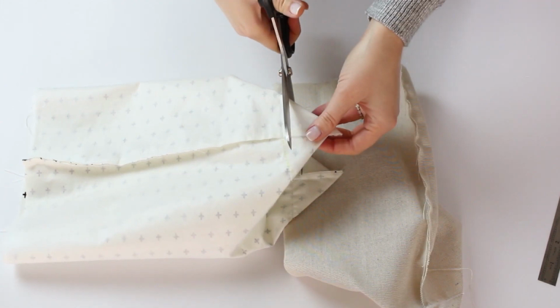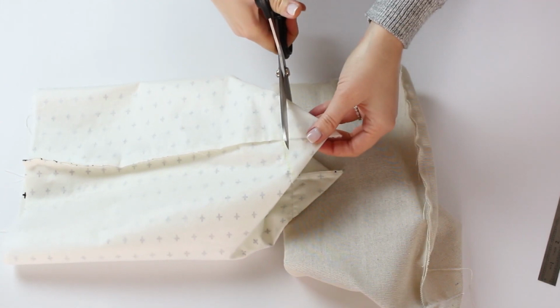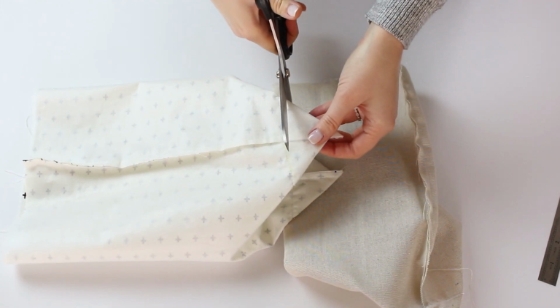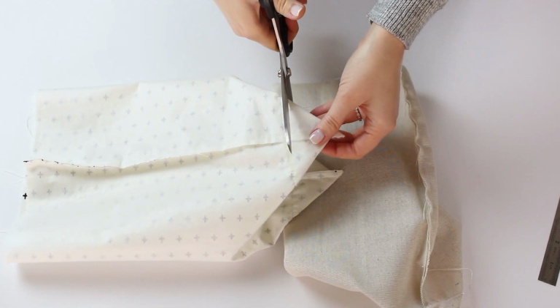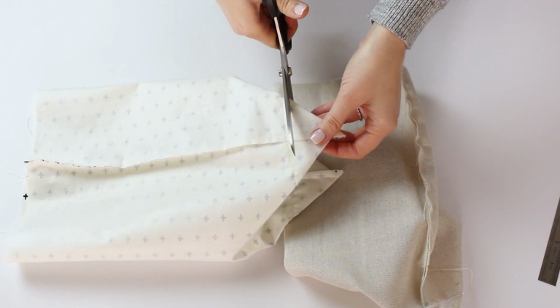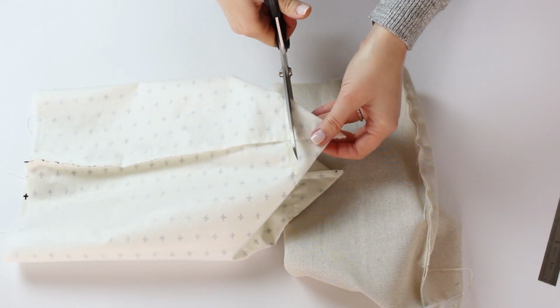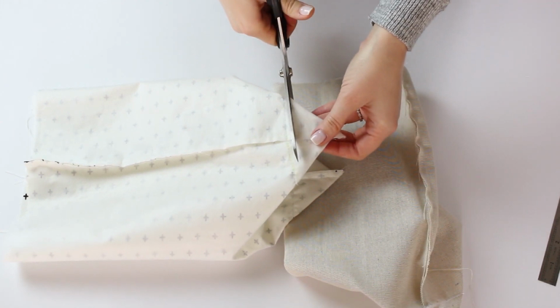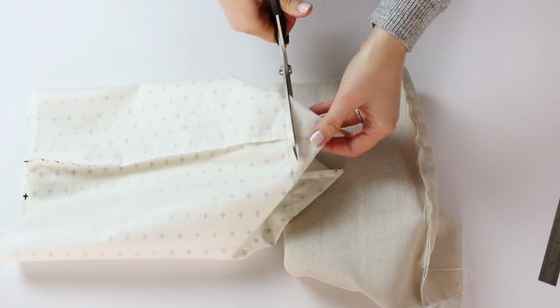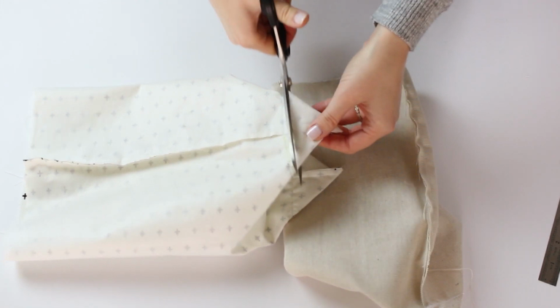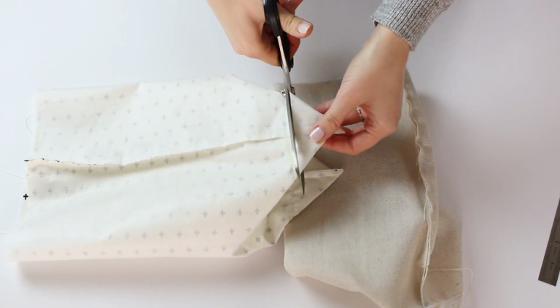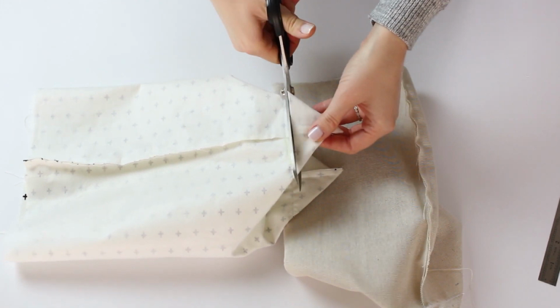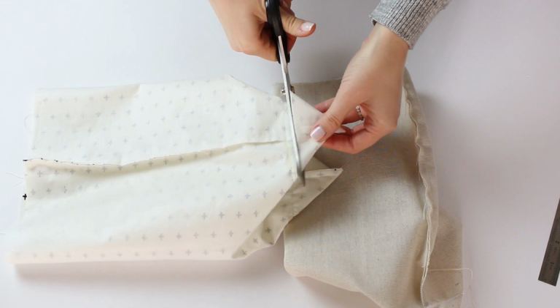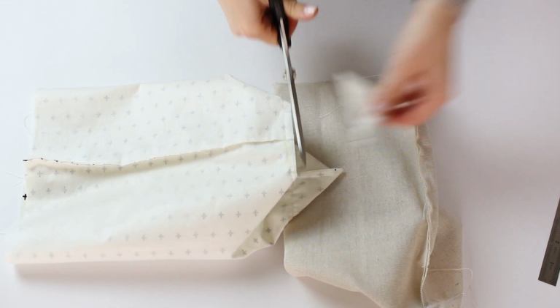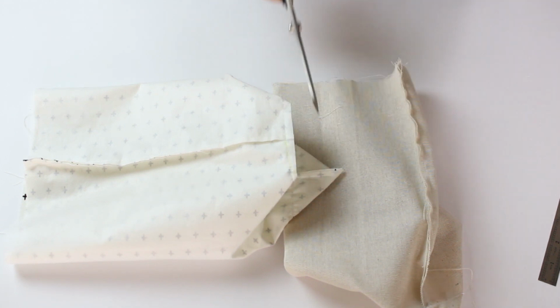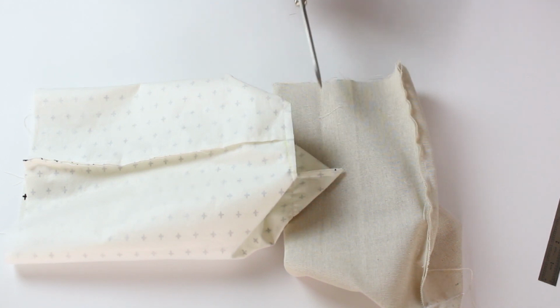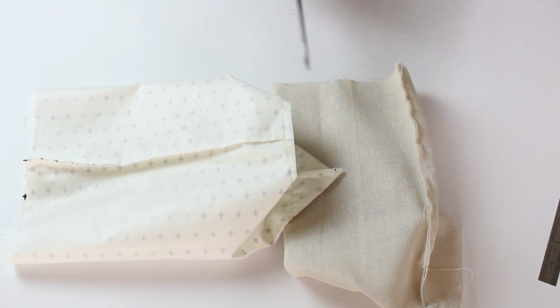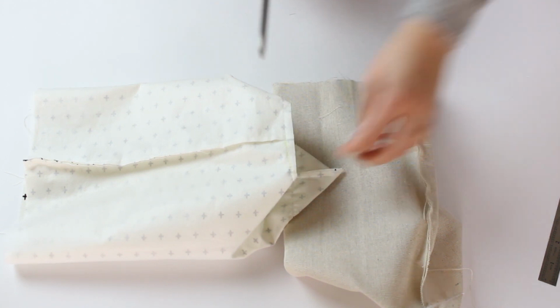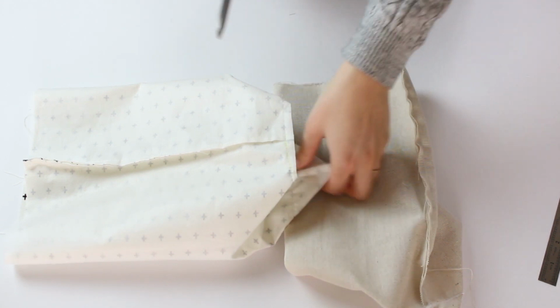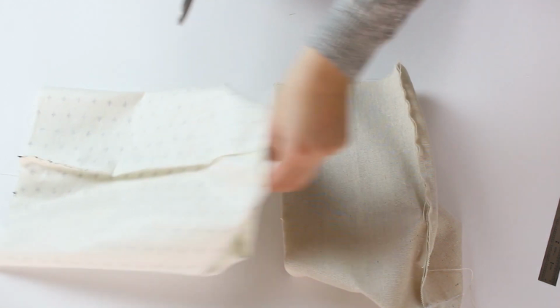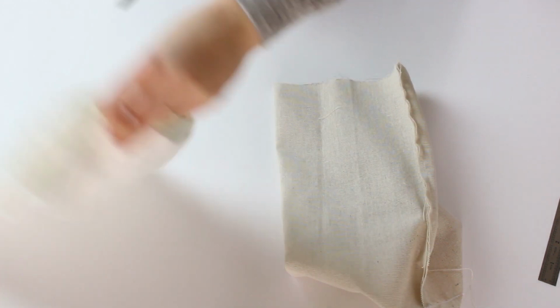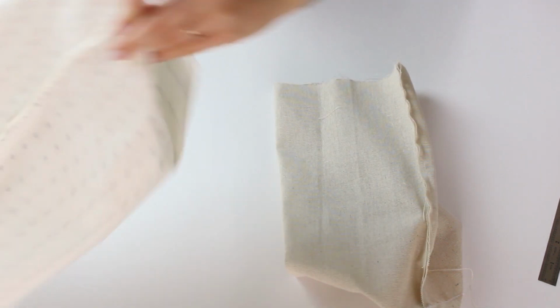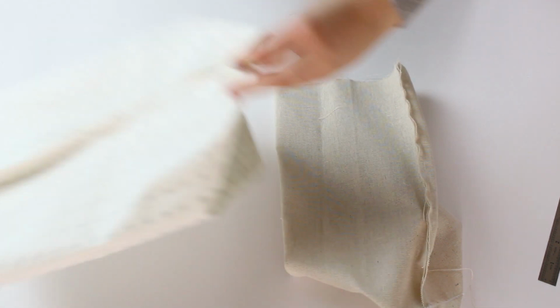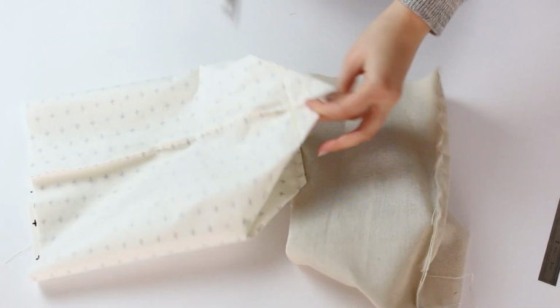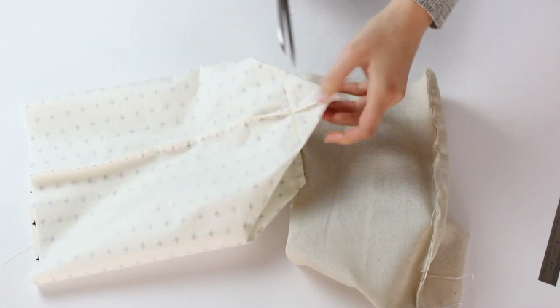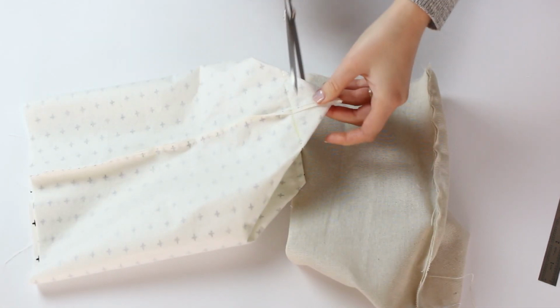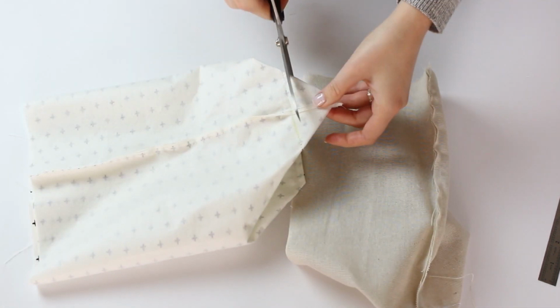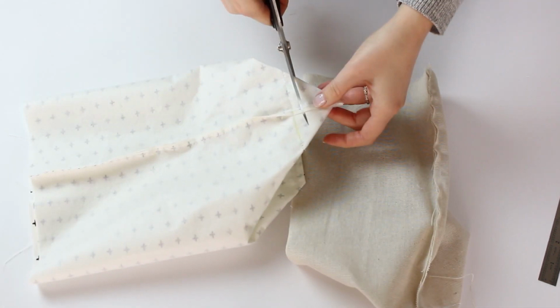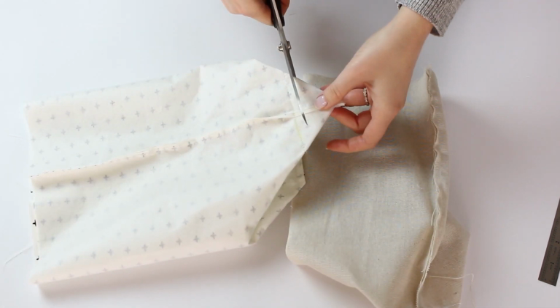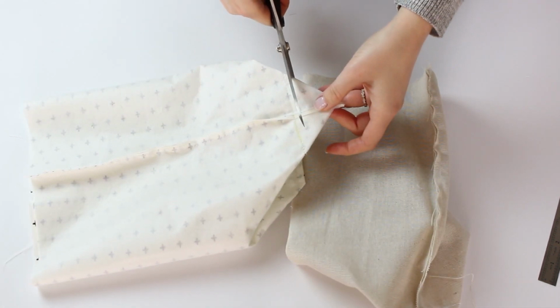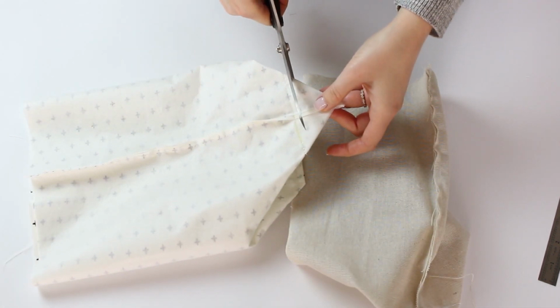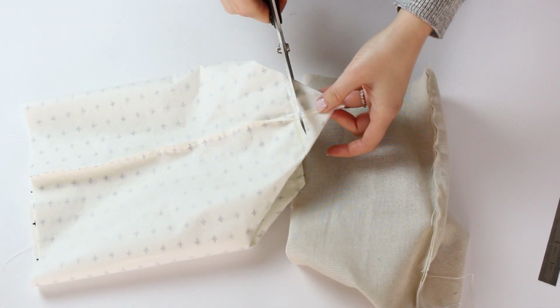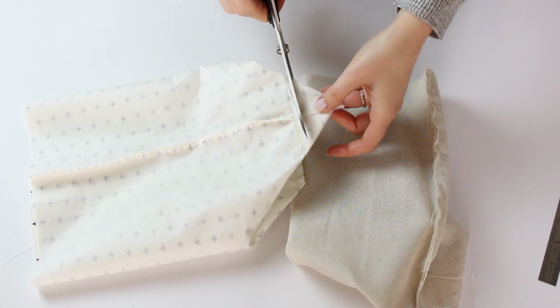Cut off the remaining corner about half an inch from the seam line. Do that to all corners.